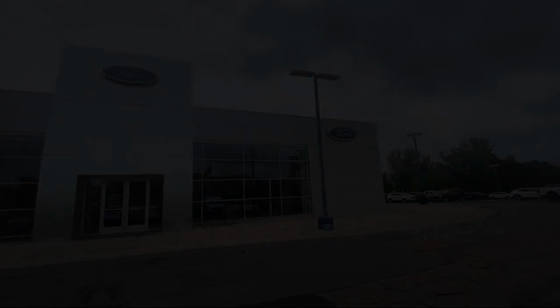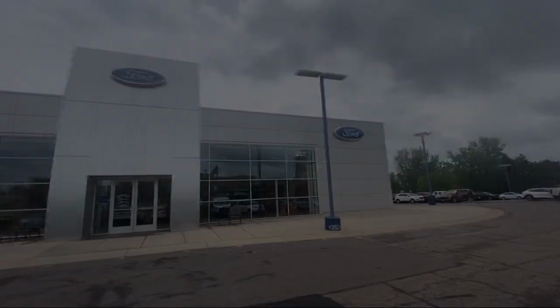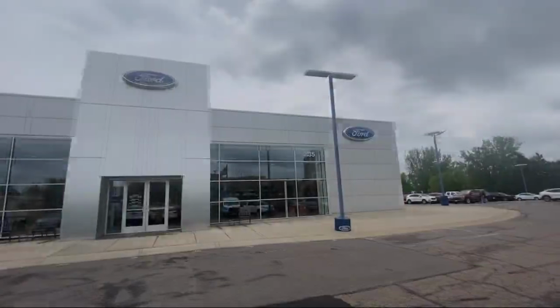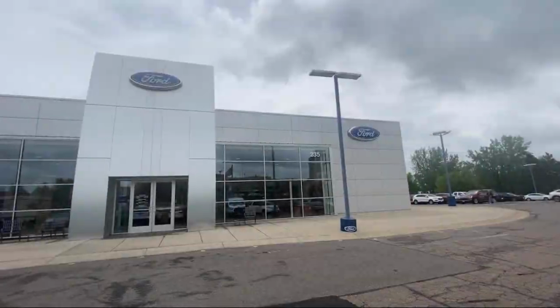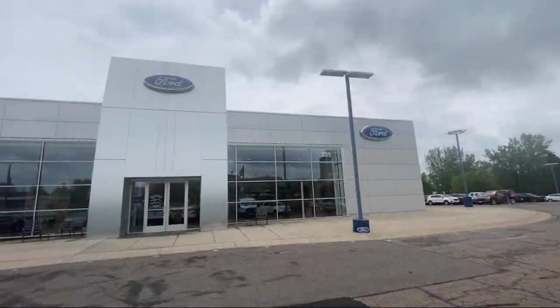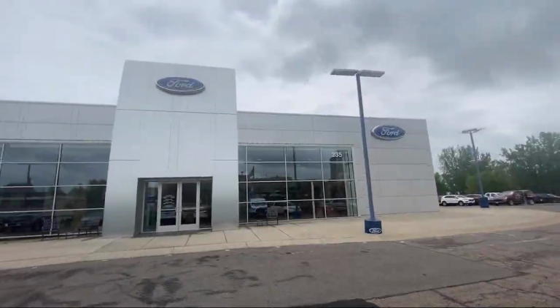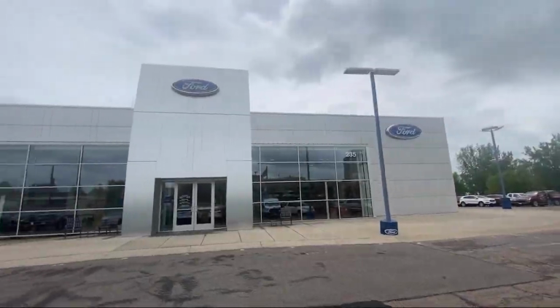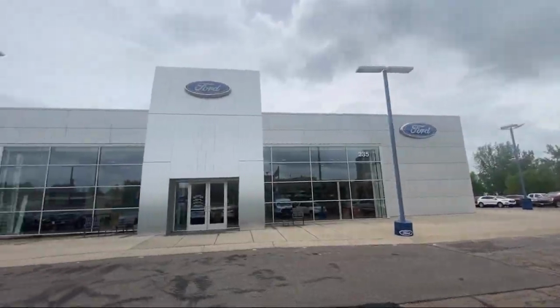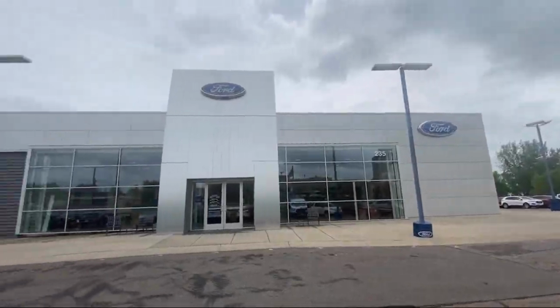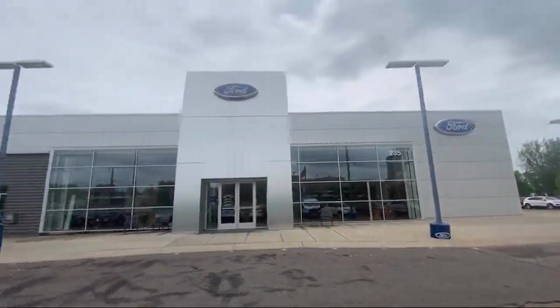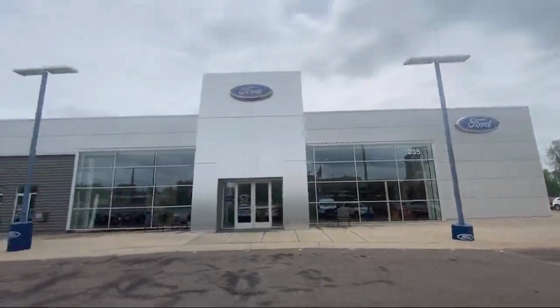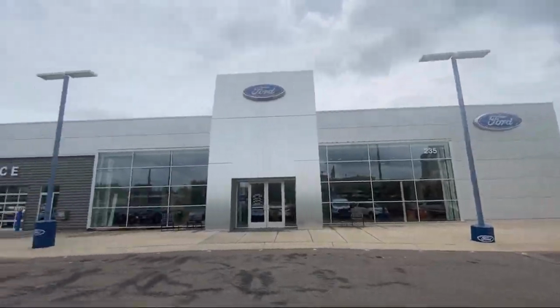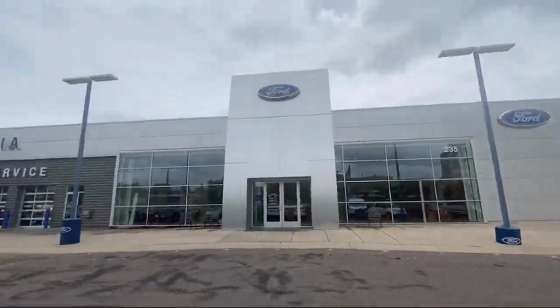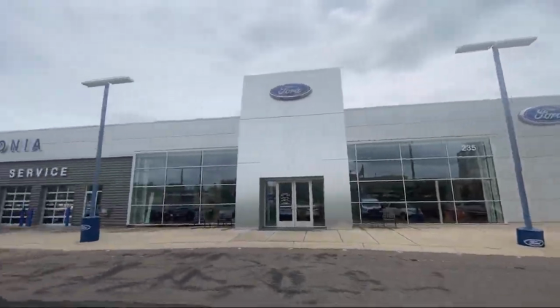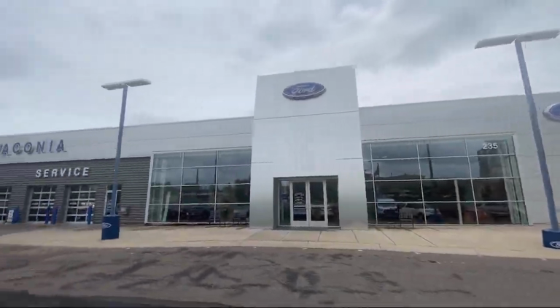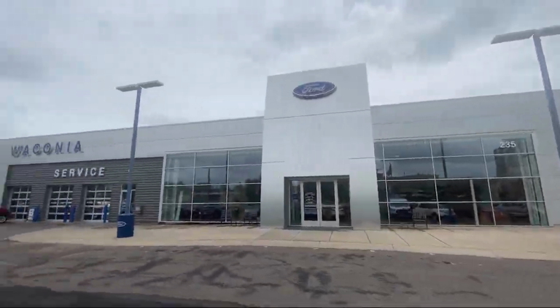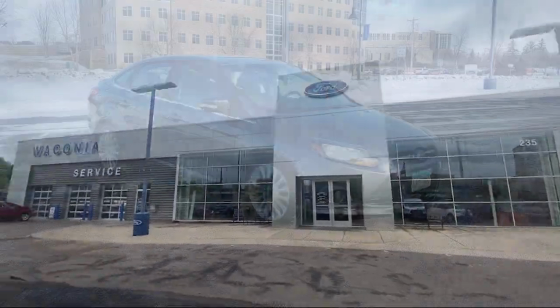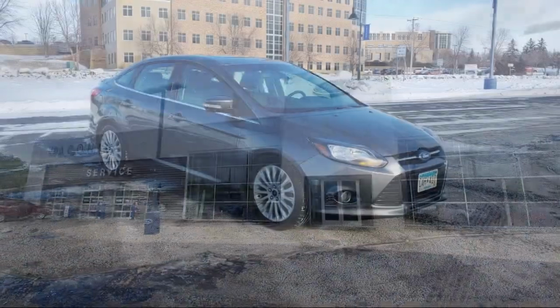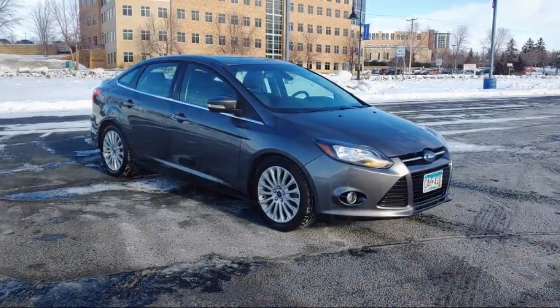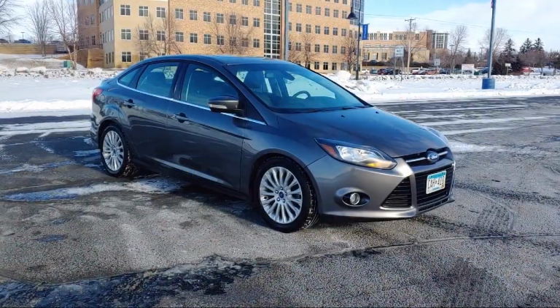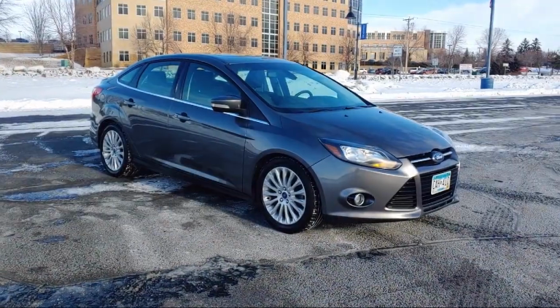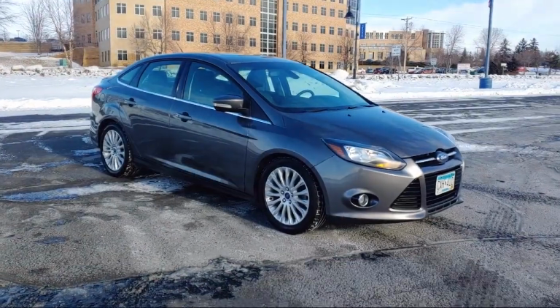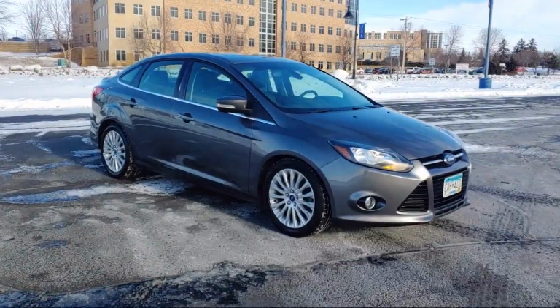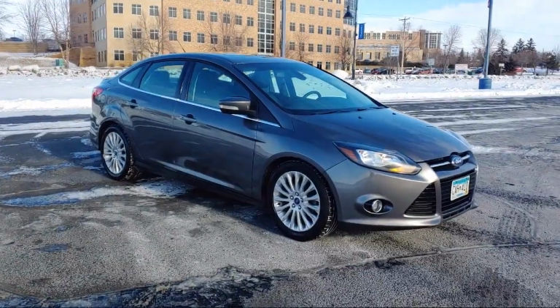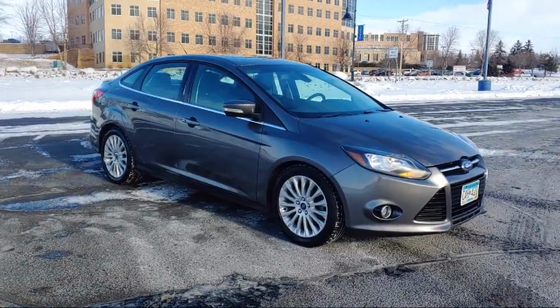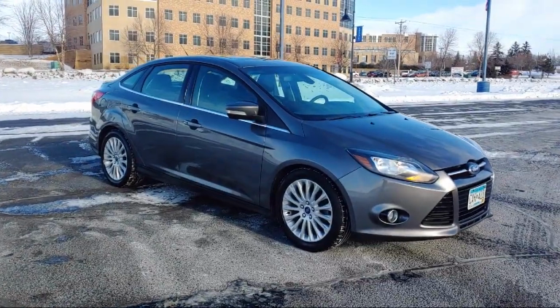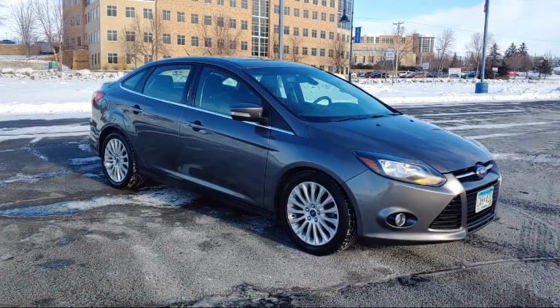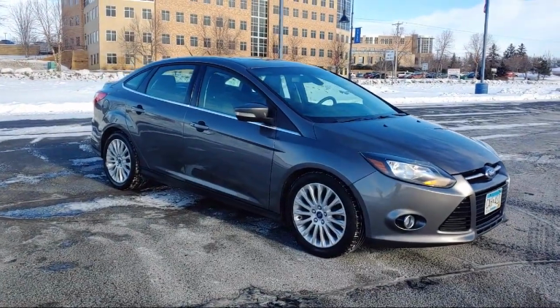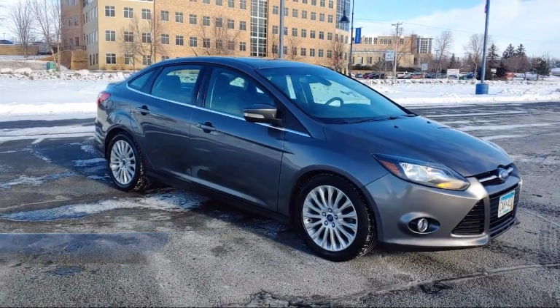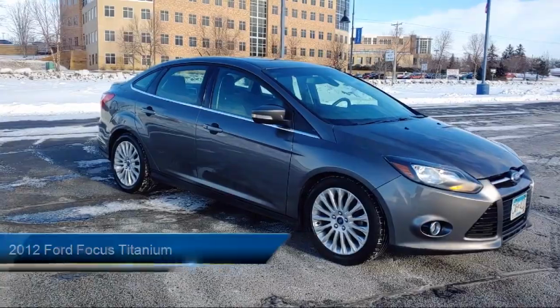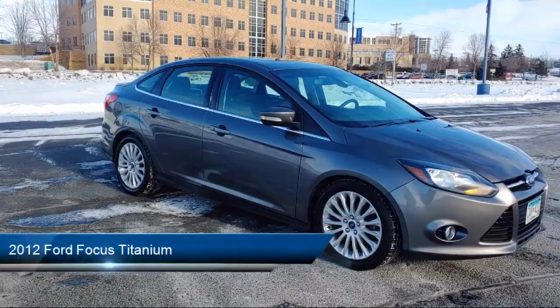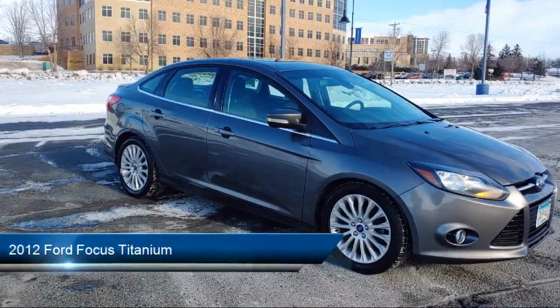Welcome to Wachonia Ford, and here's a look at another one of our great vehicles from our inventory.